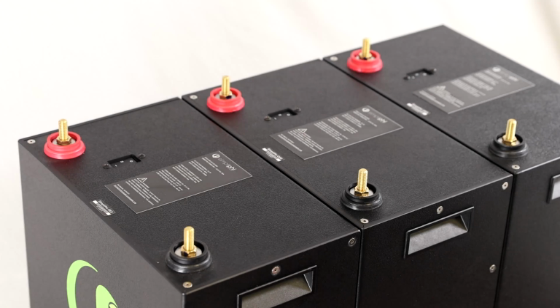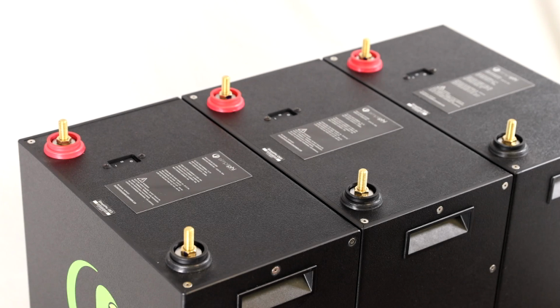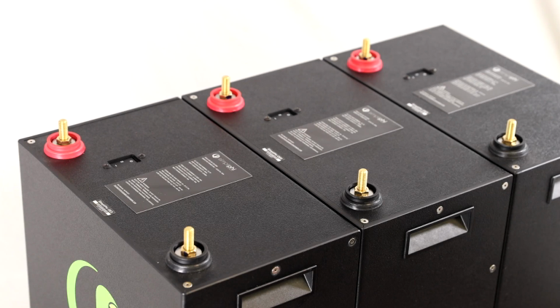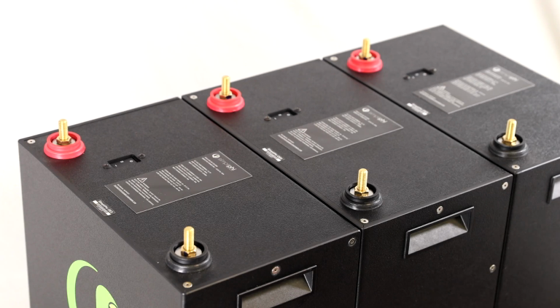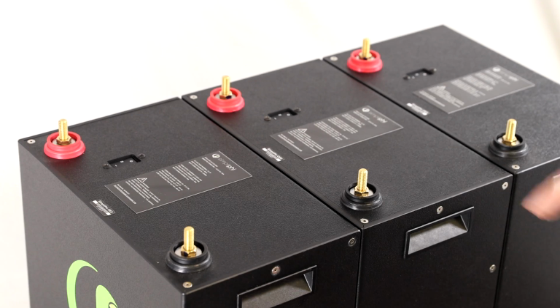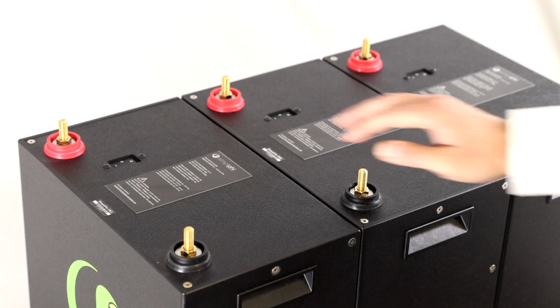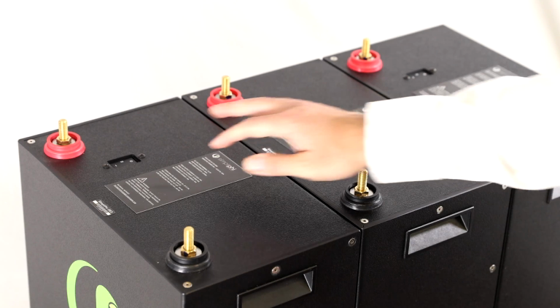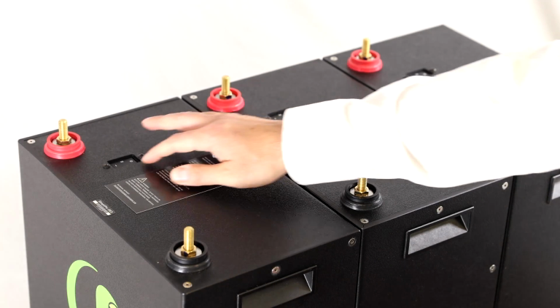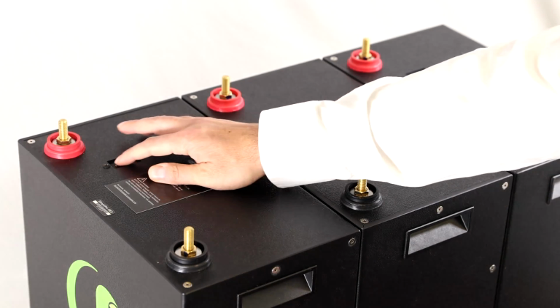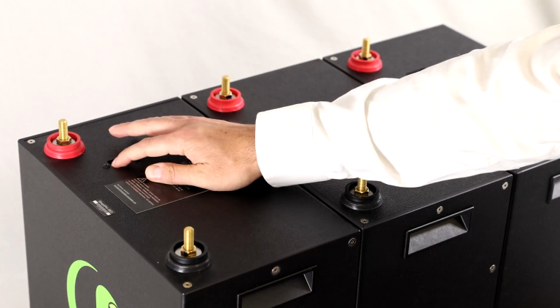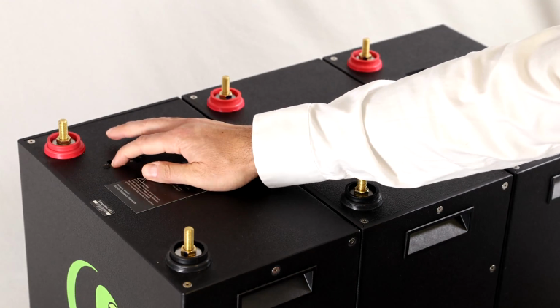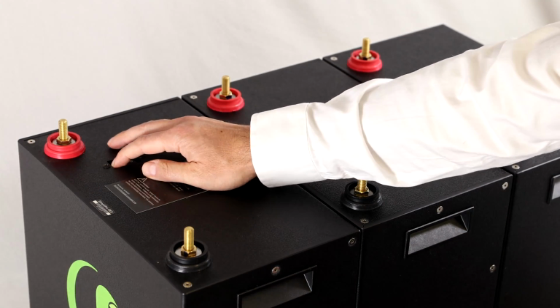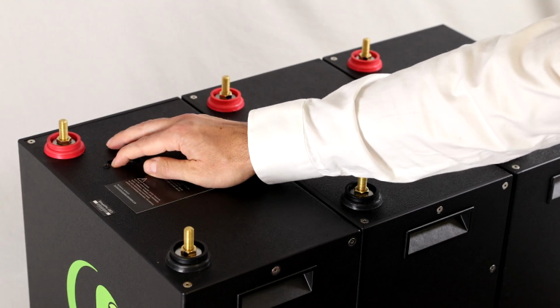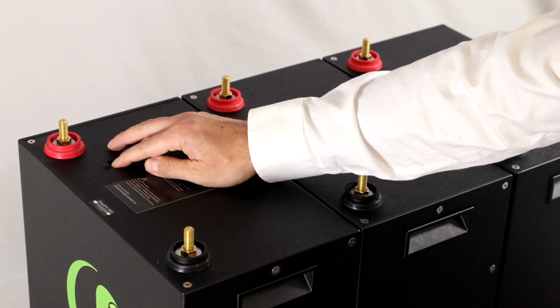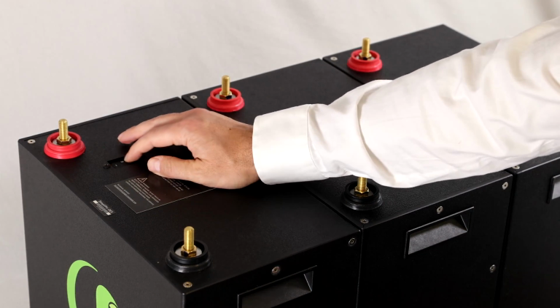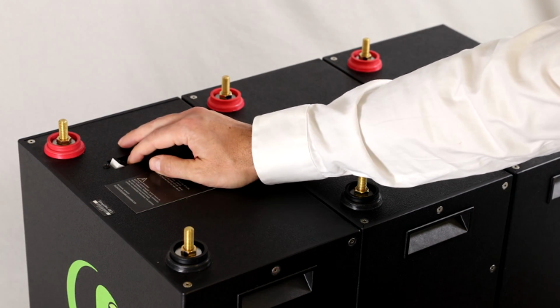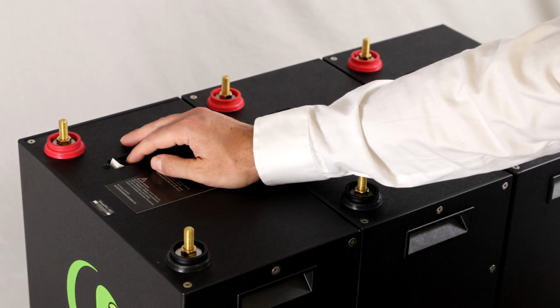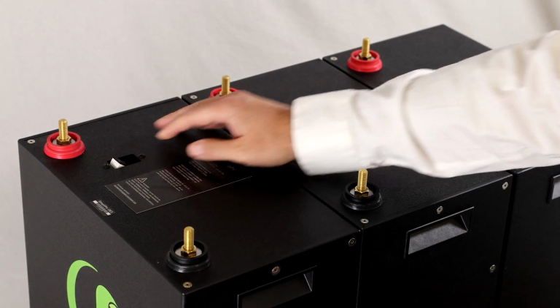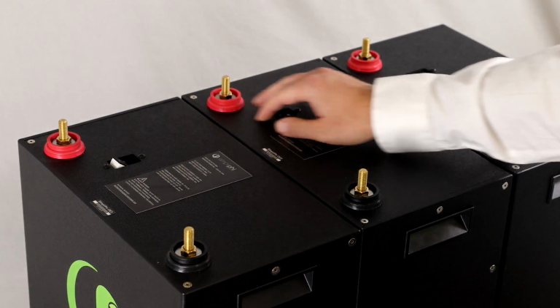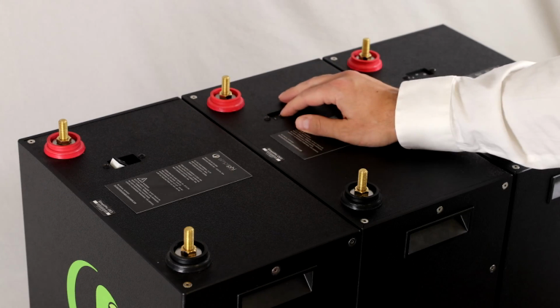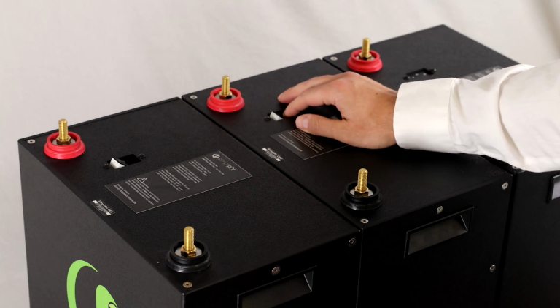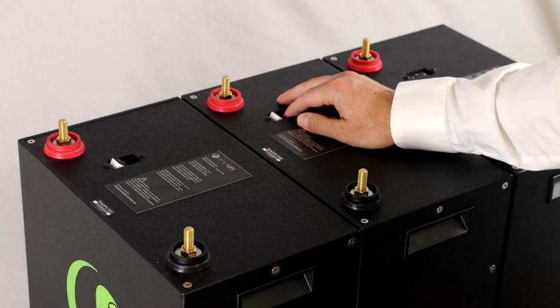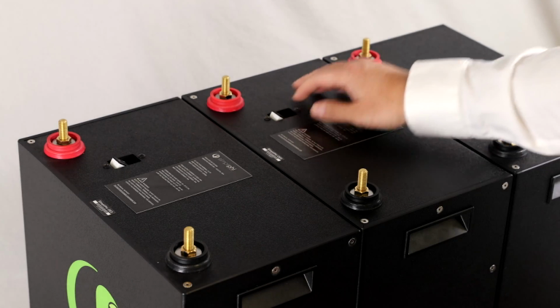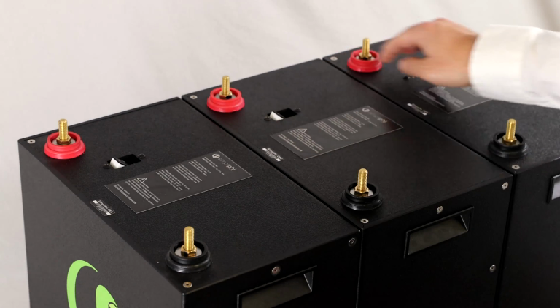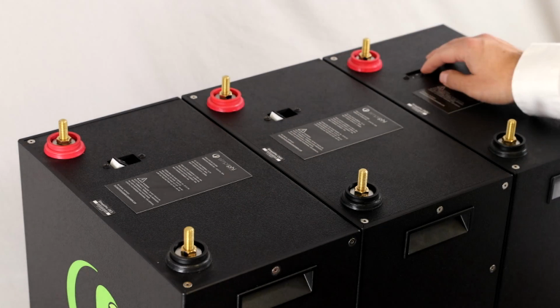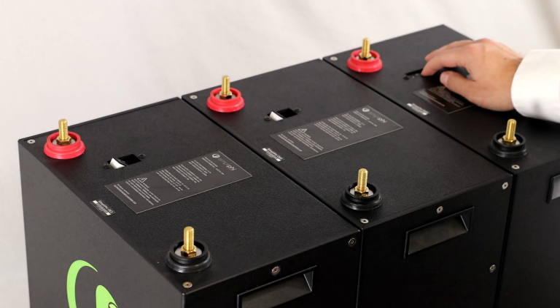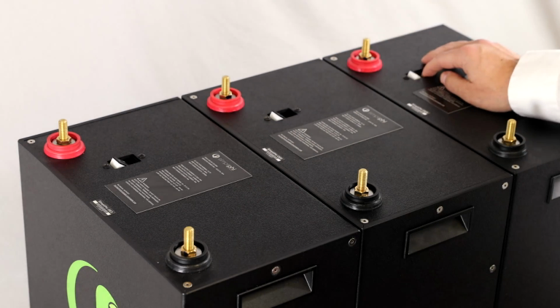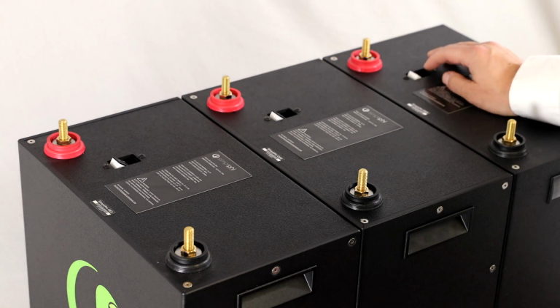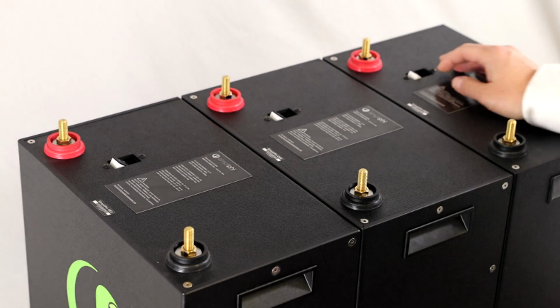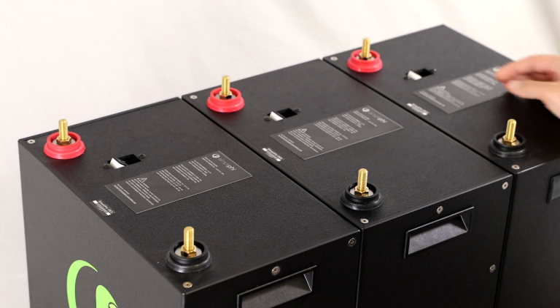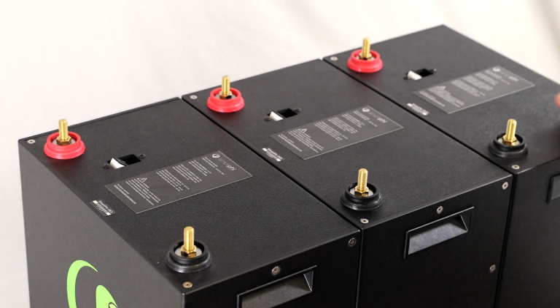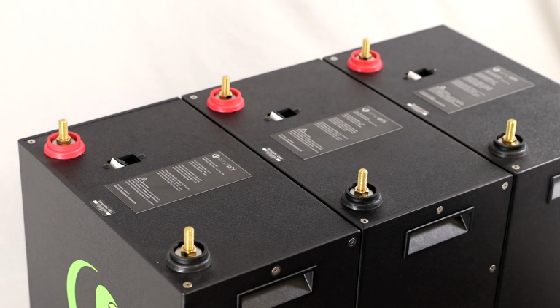Before wiring the five batteries, make sure all the batteries' built-in breakers are in the off position.